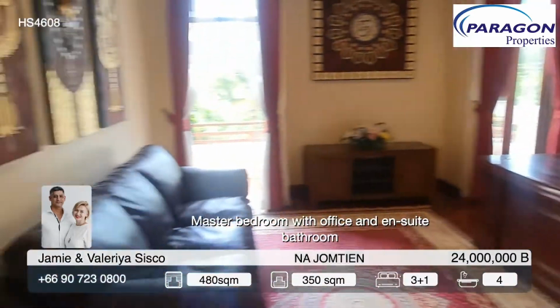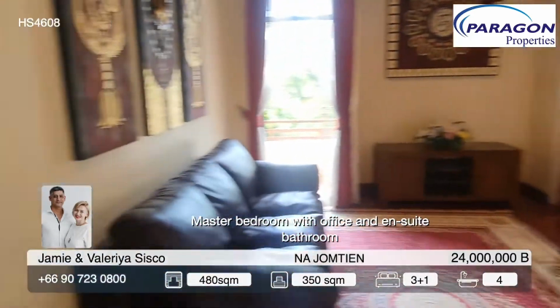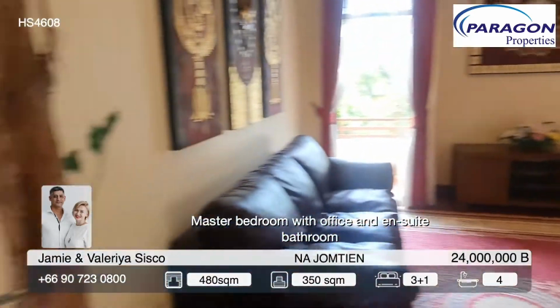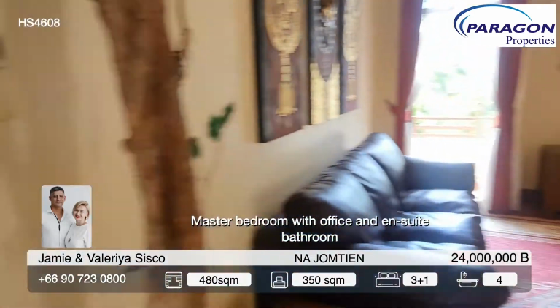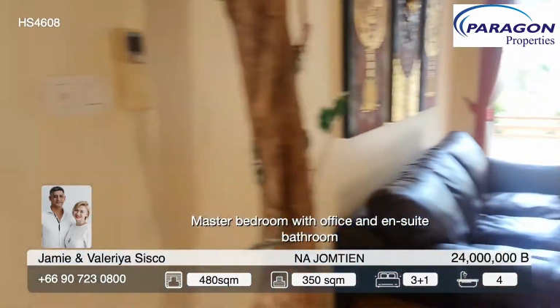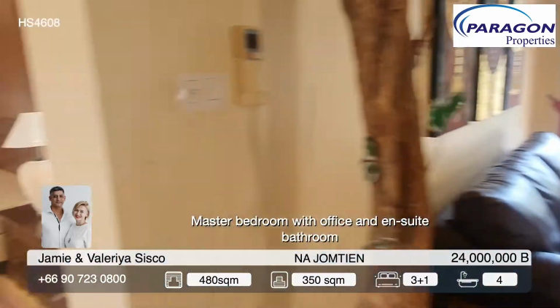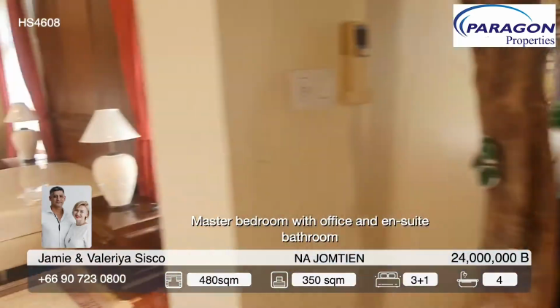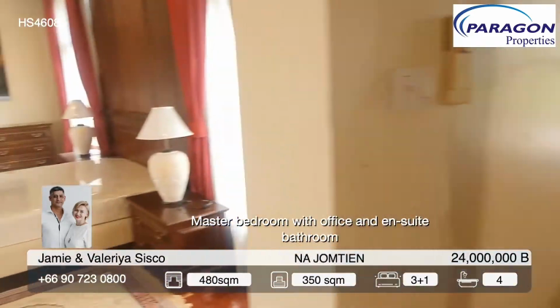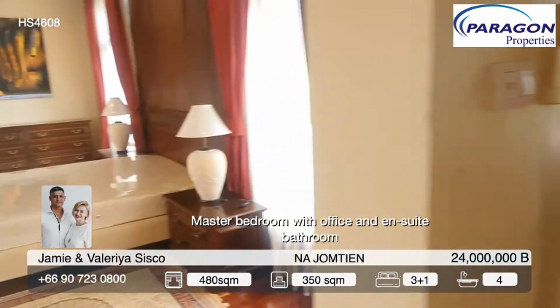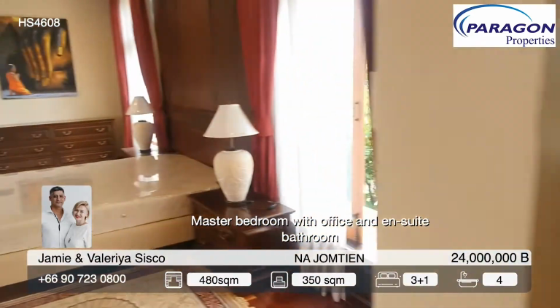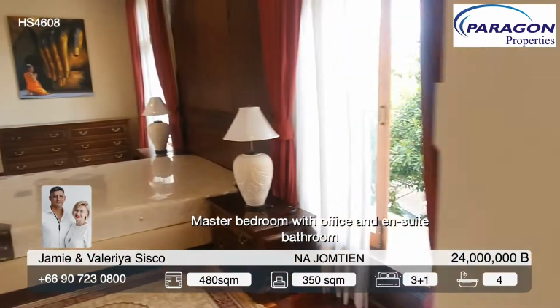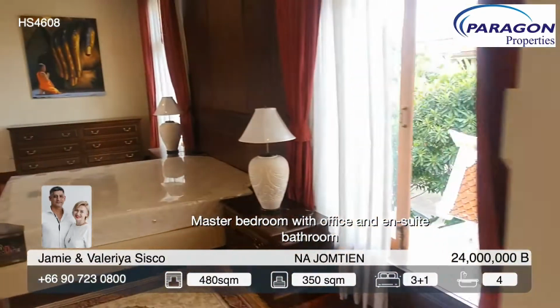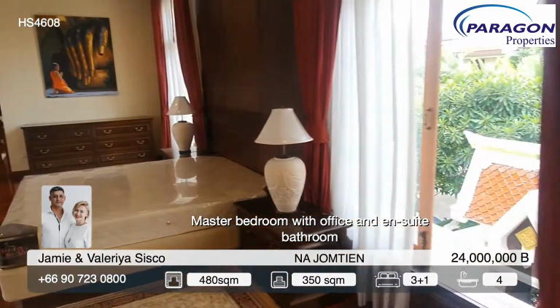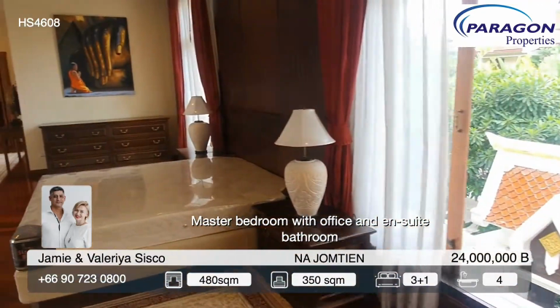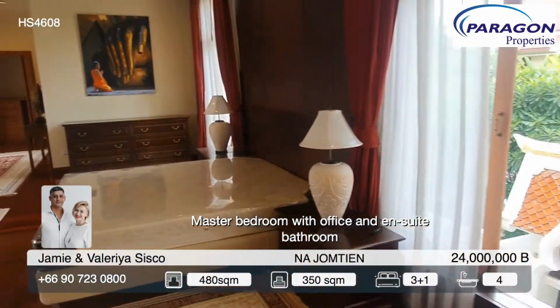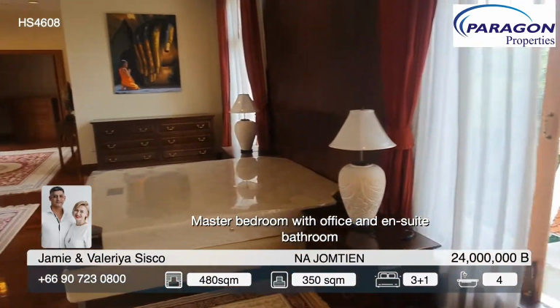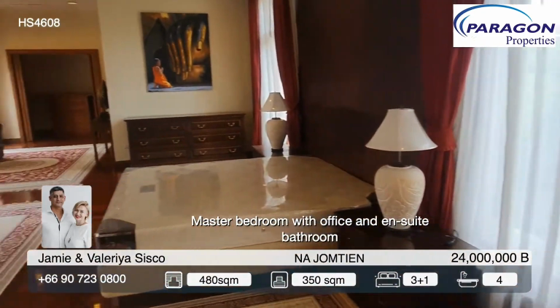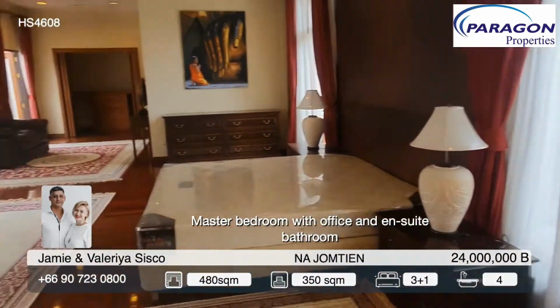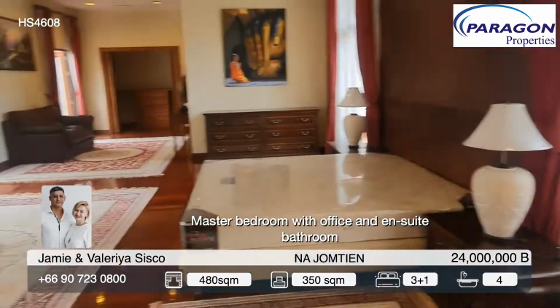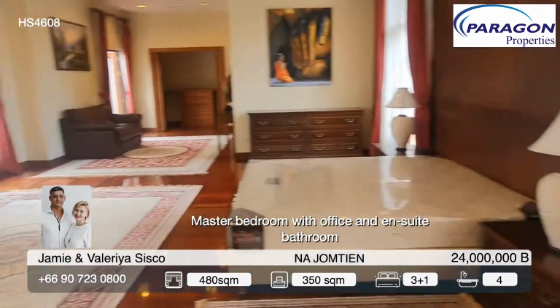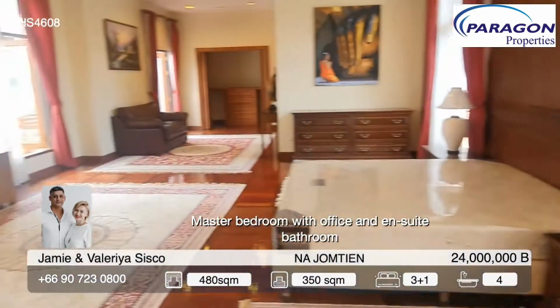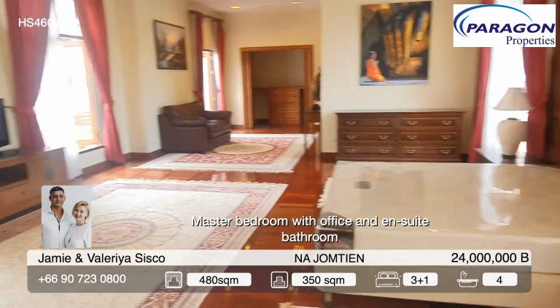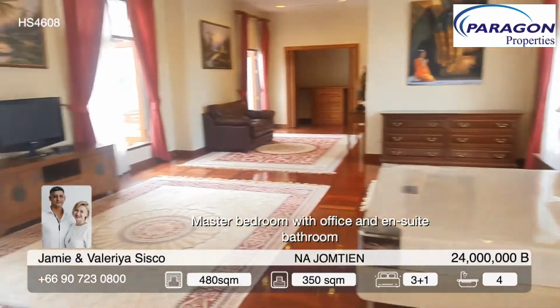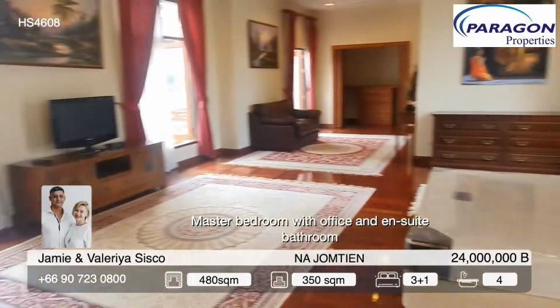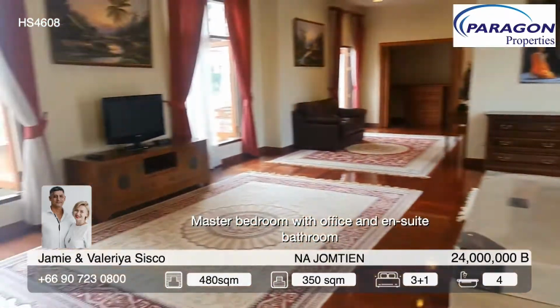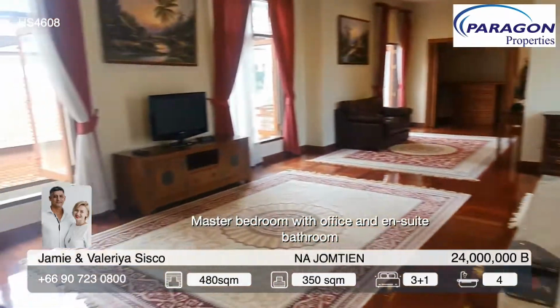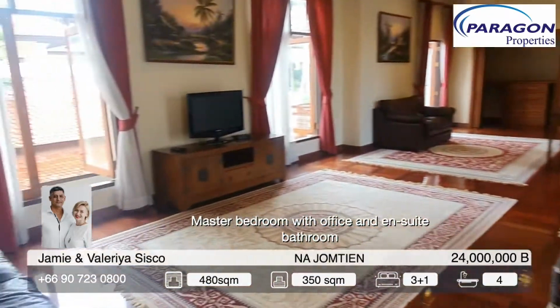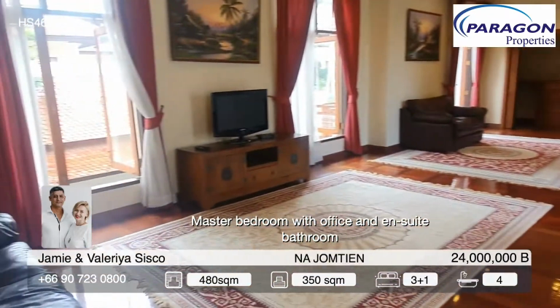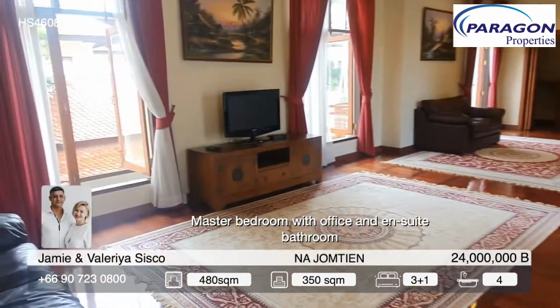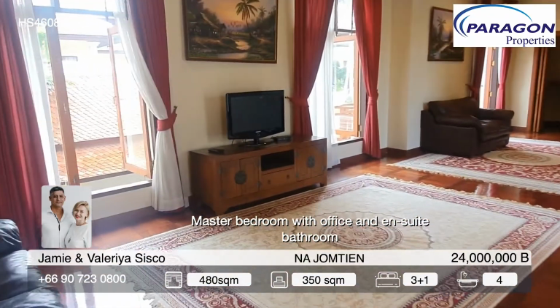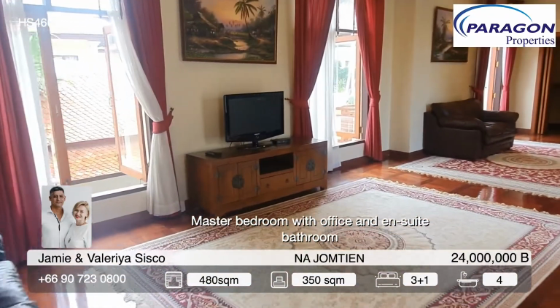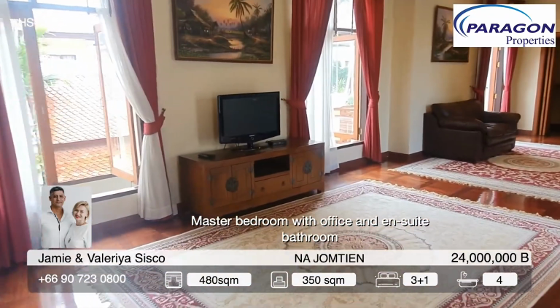The villa has a private pool, outdoor gazebo, and a covered garage for two cars.